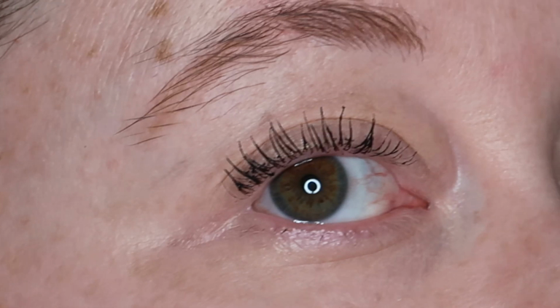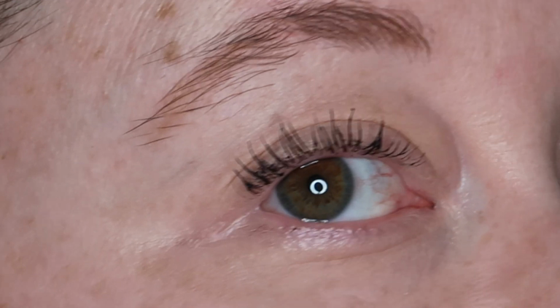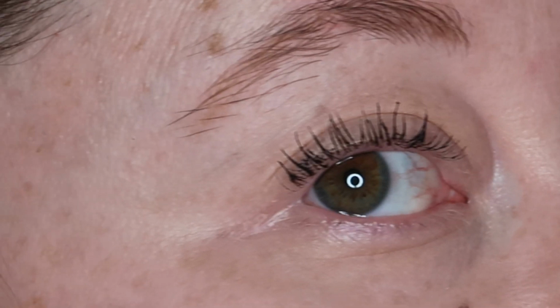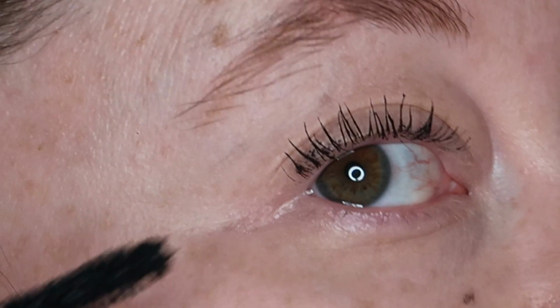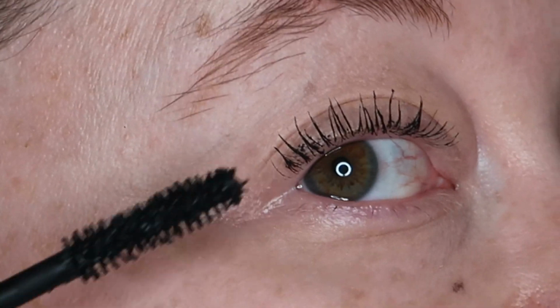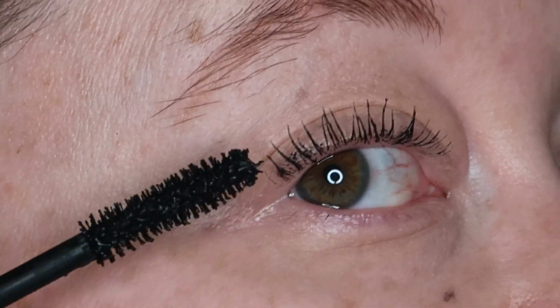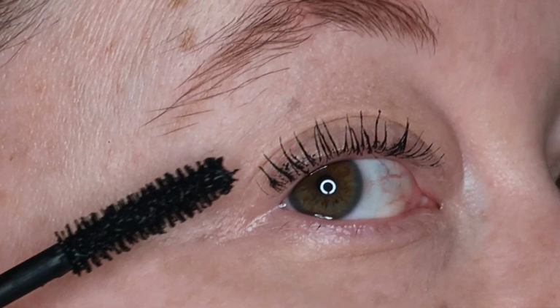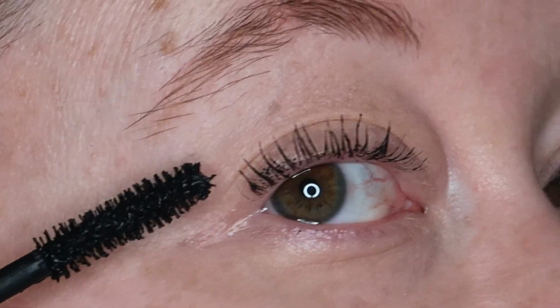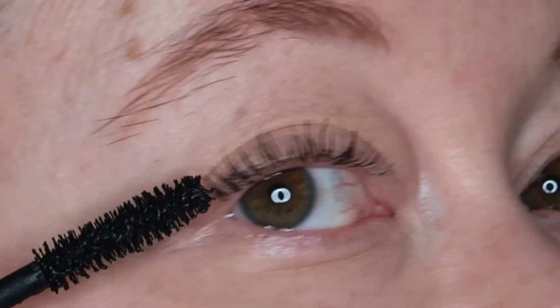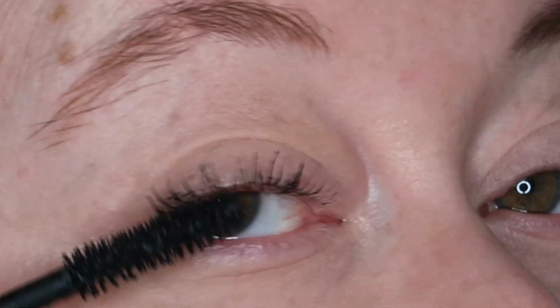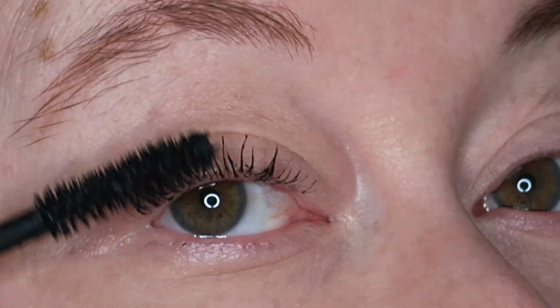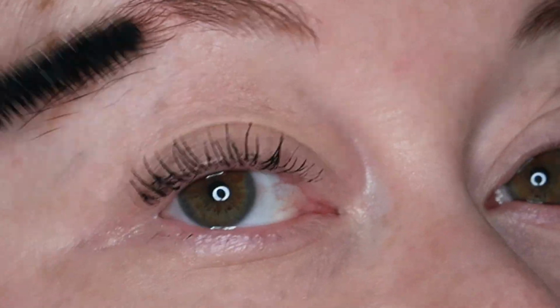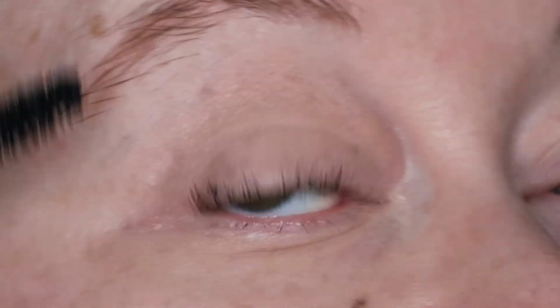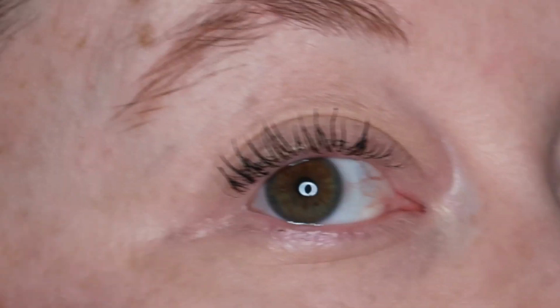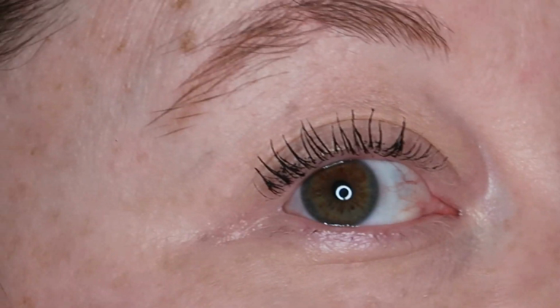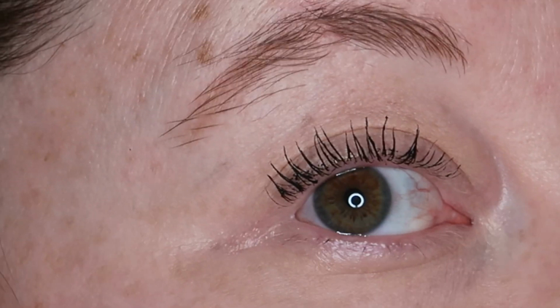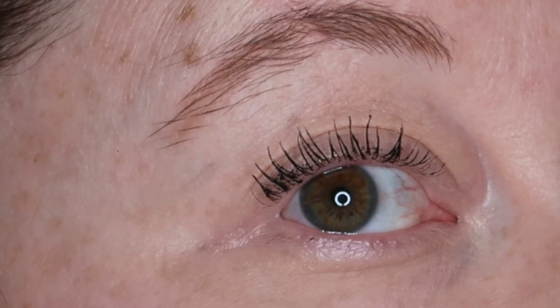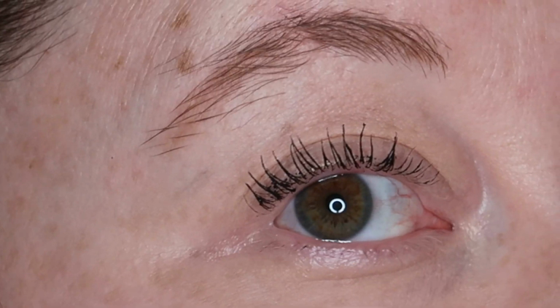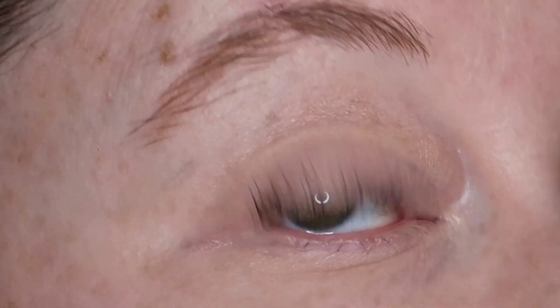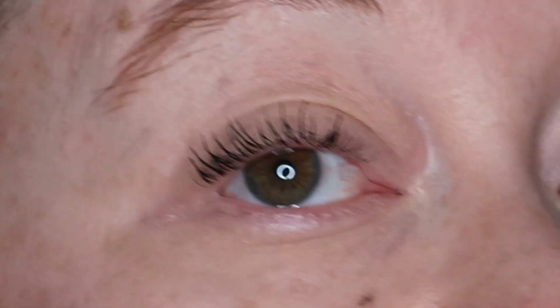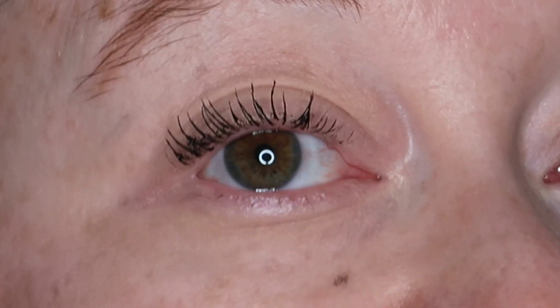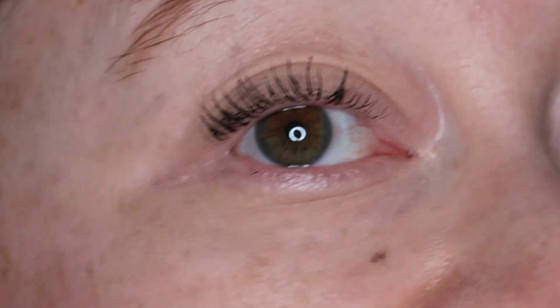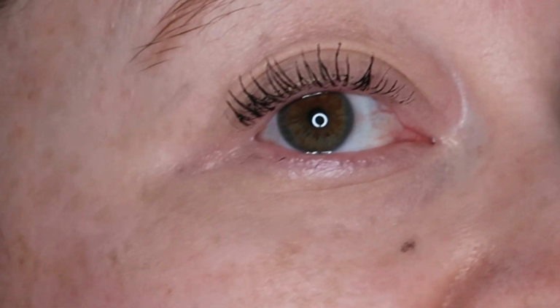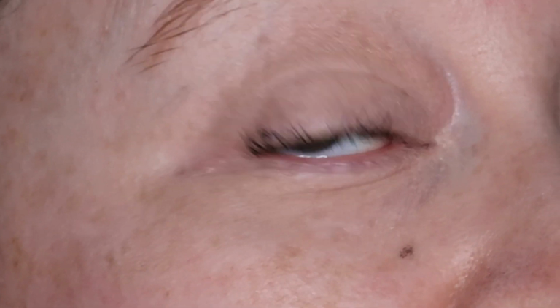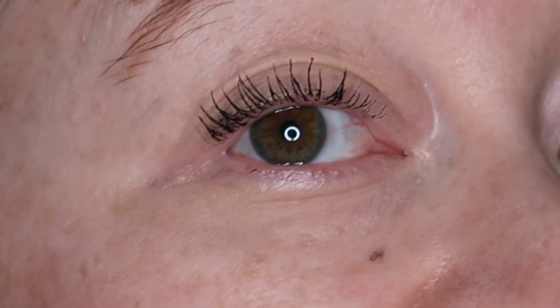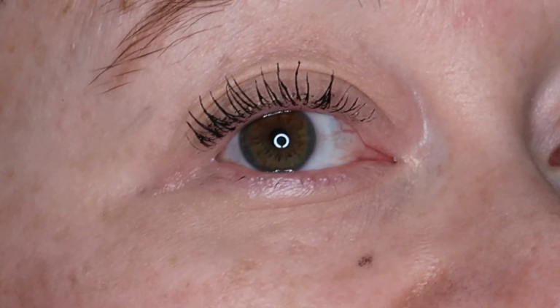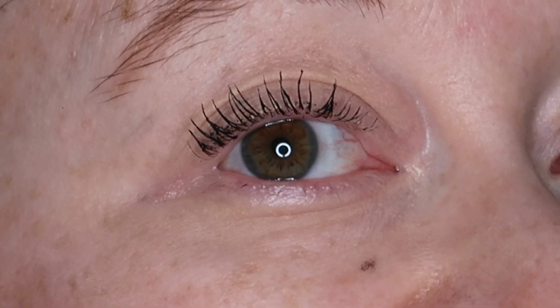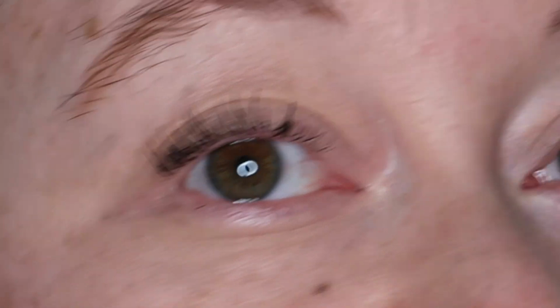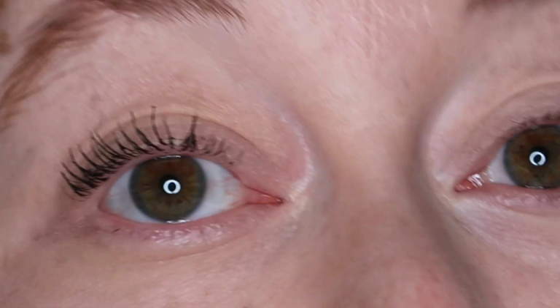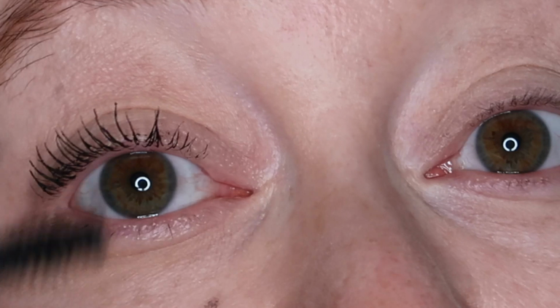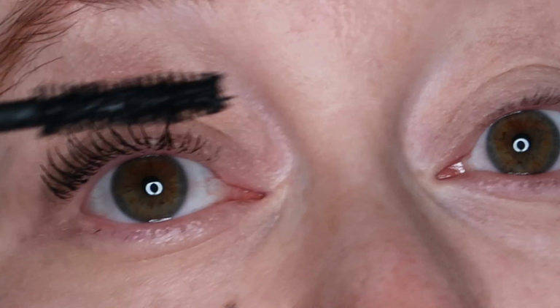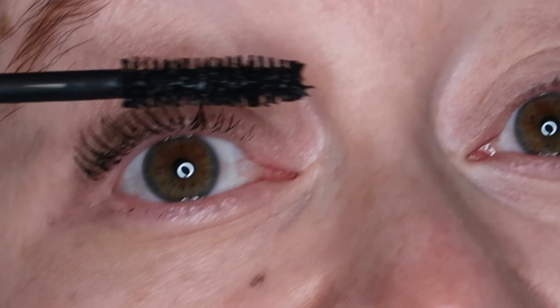Really full. You can see the eyelashes are curling upwards away from my eyes with zero clumping.